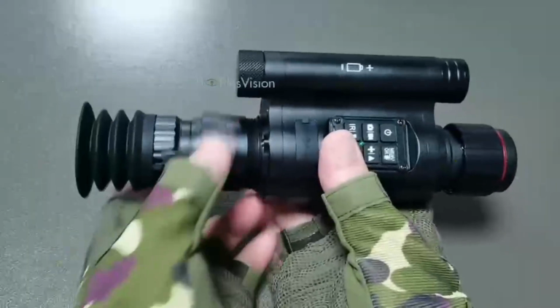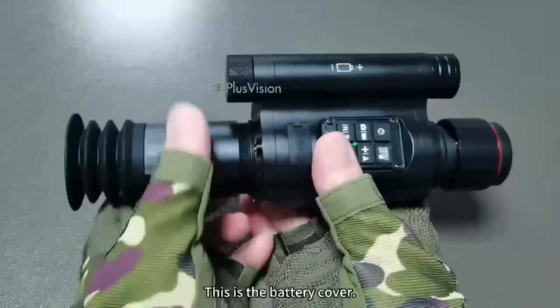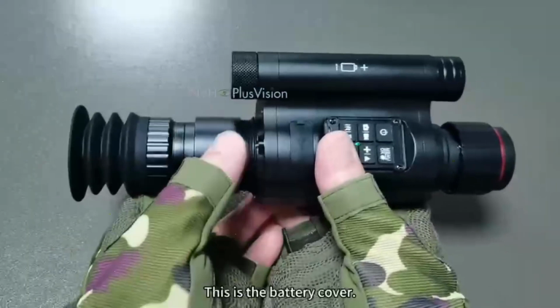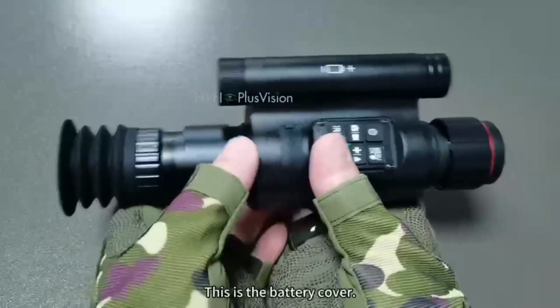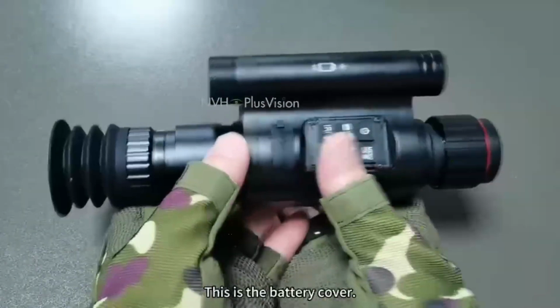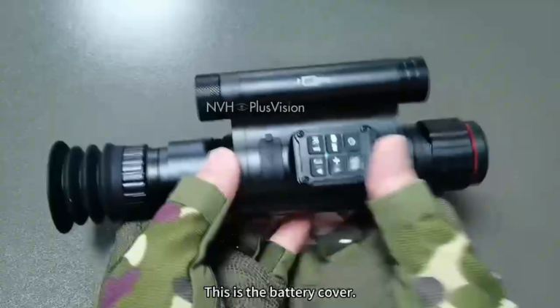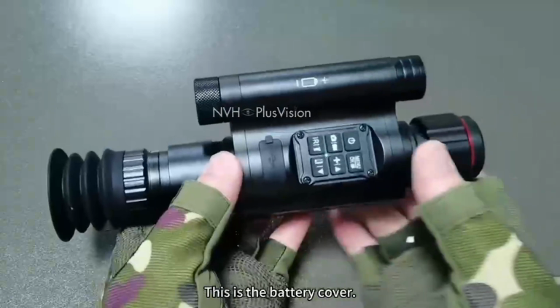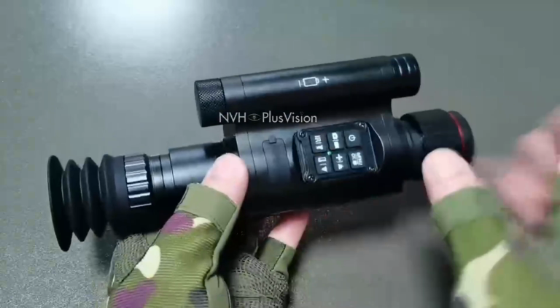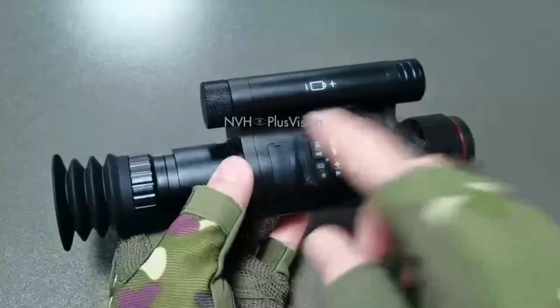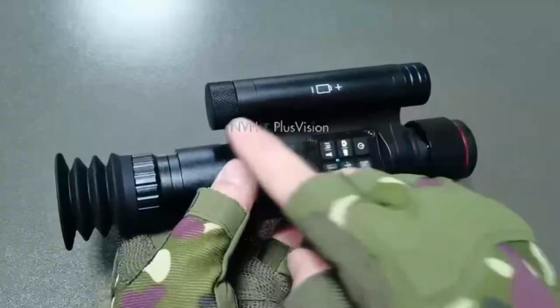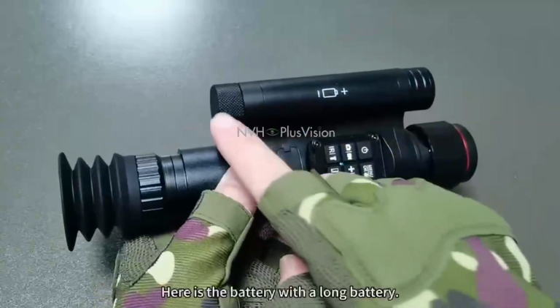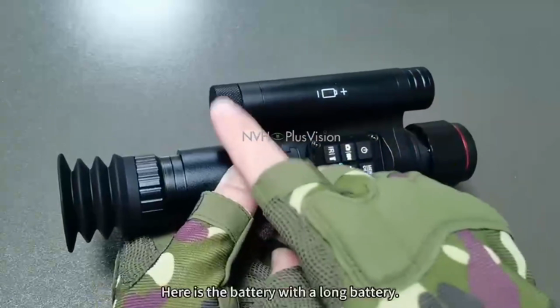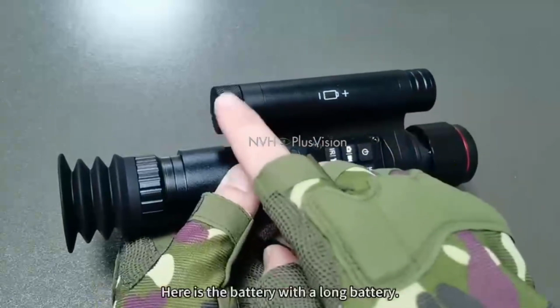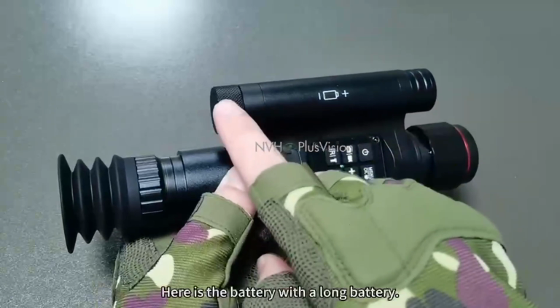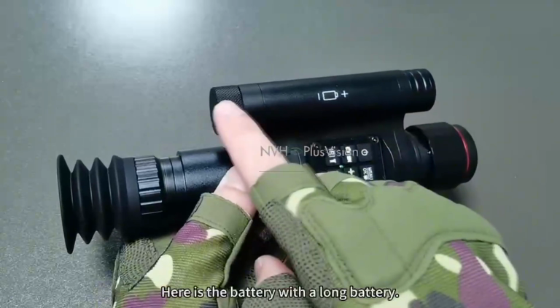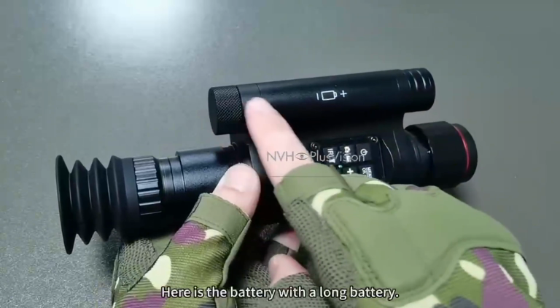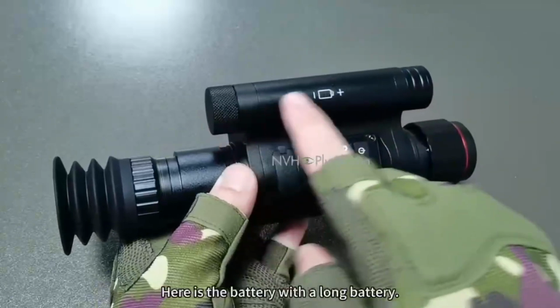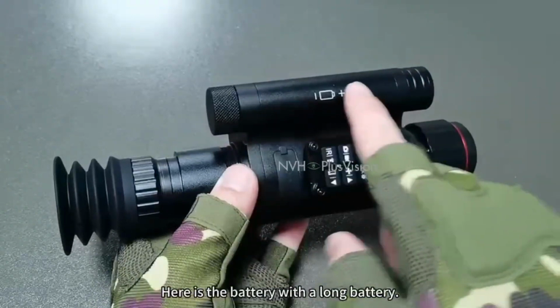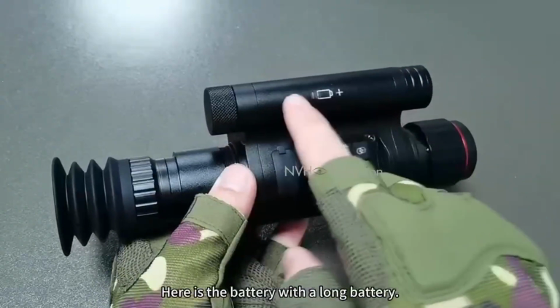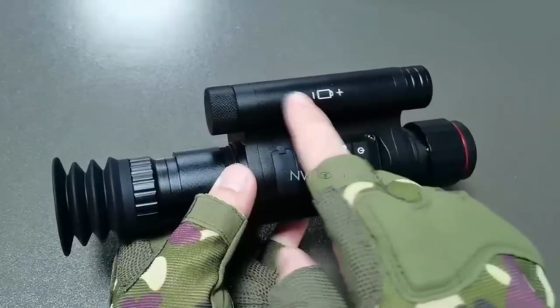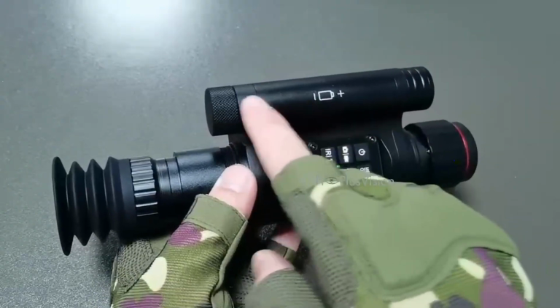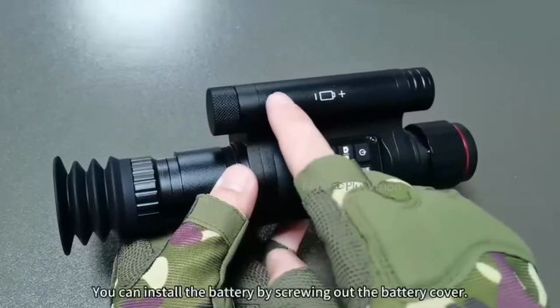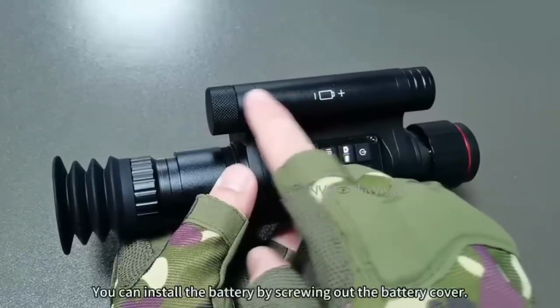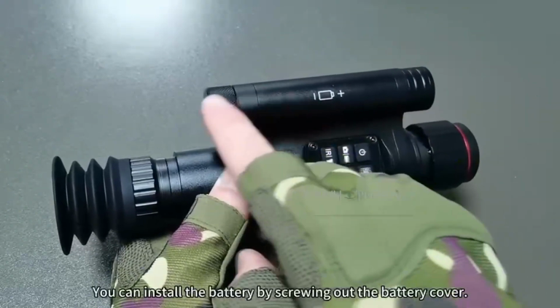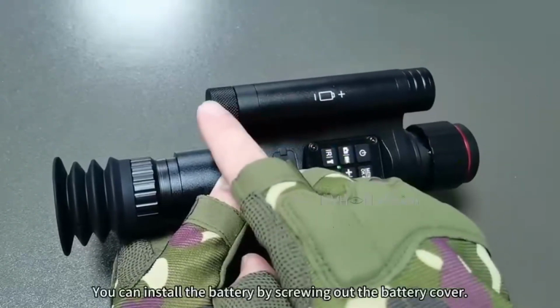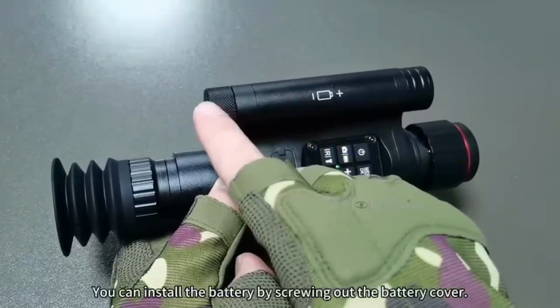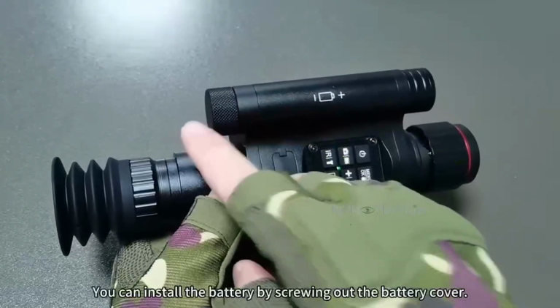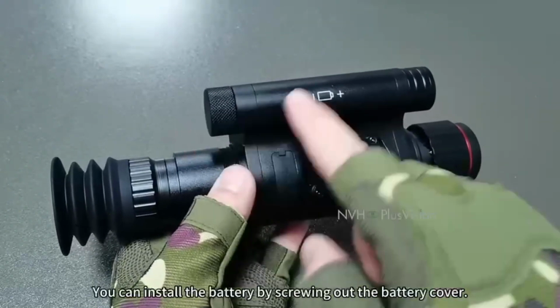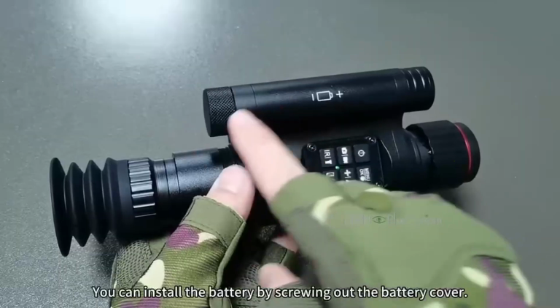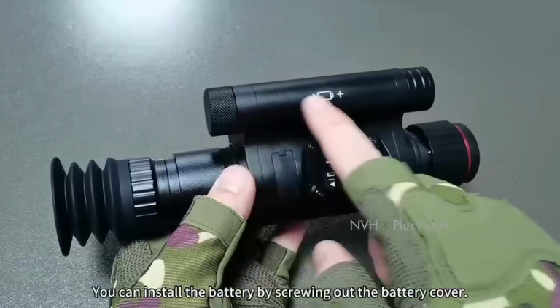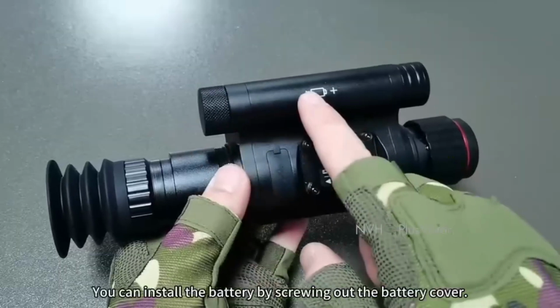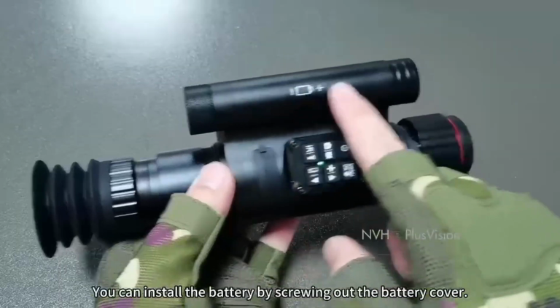This is the battery cover. Here is the battery — a long battery. You can install the battery by screwing out the battery cover.